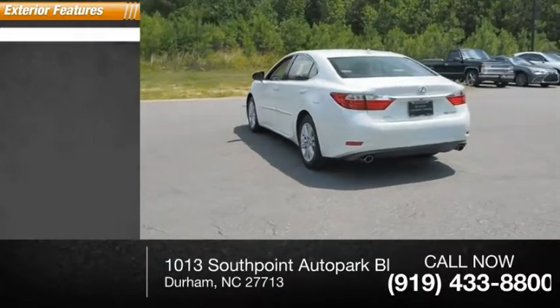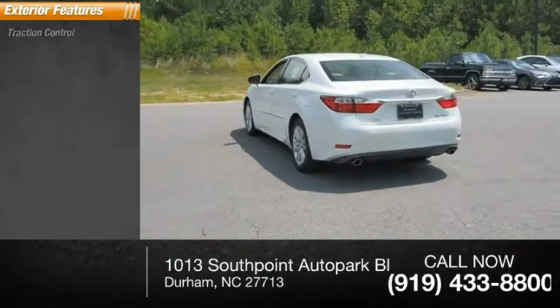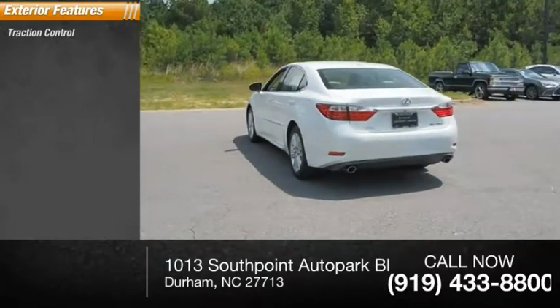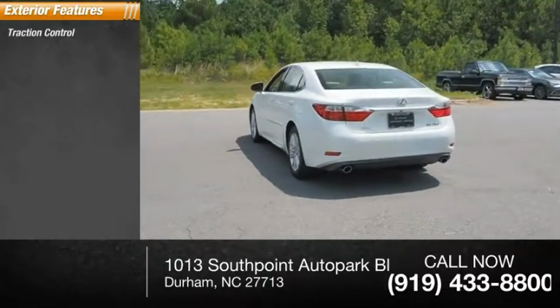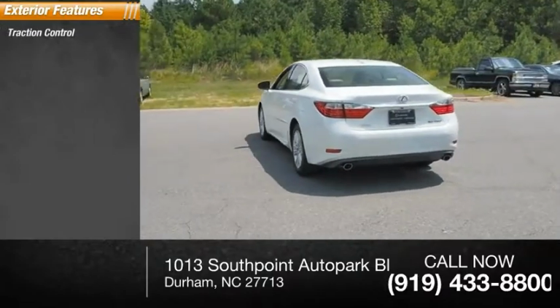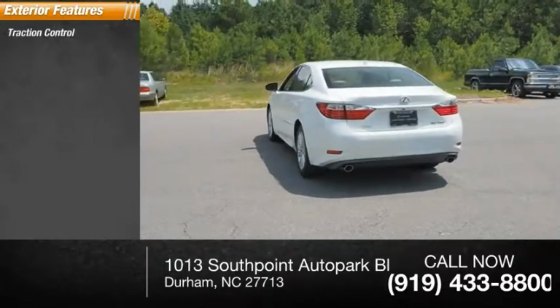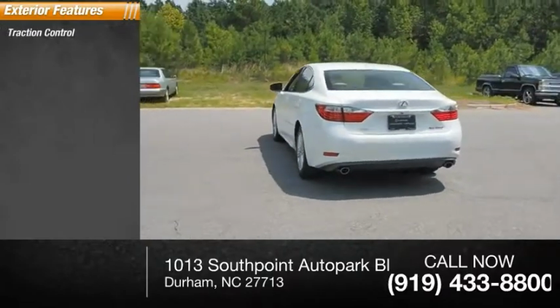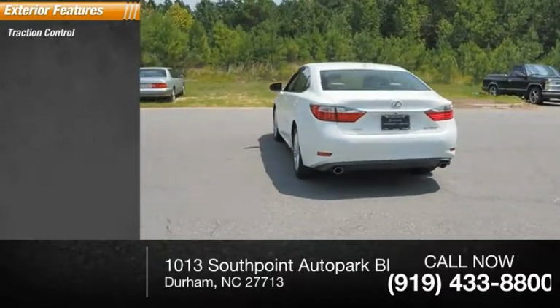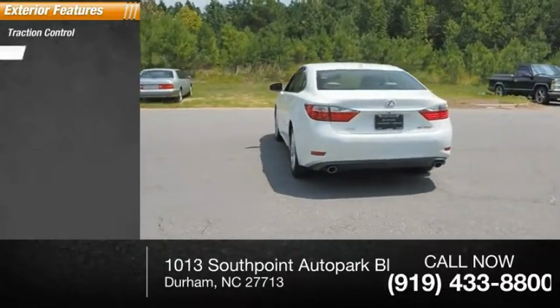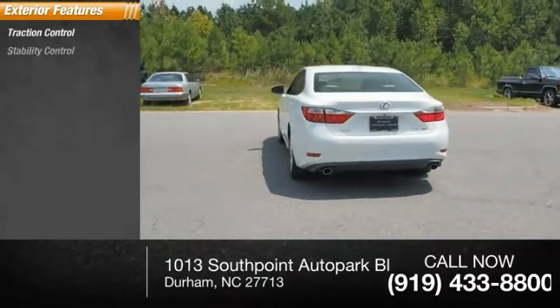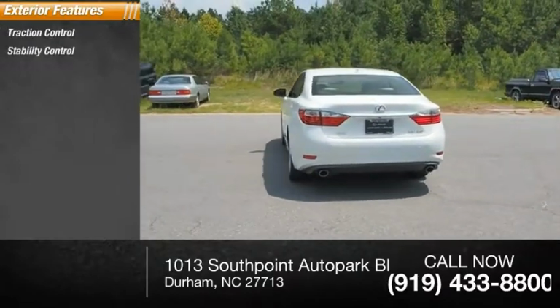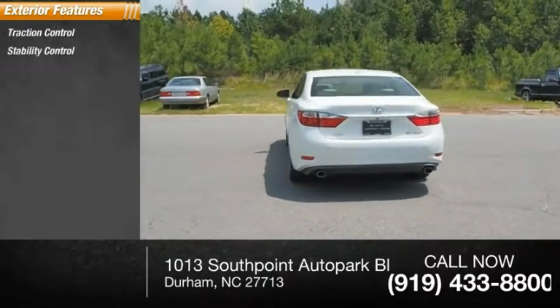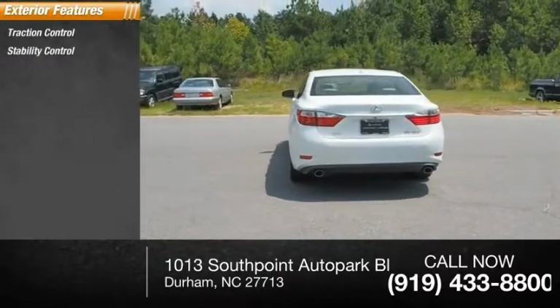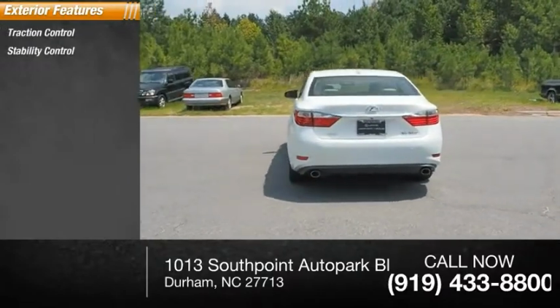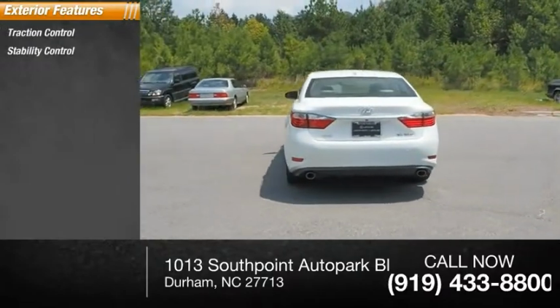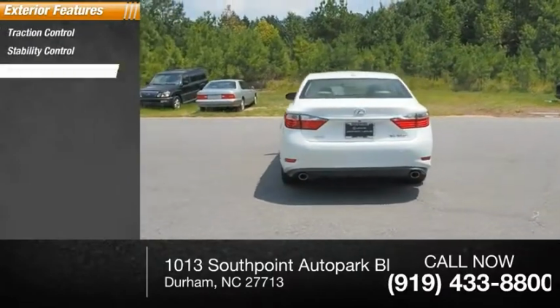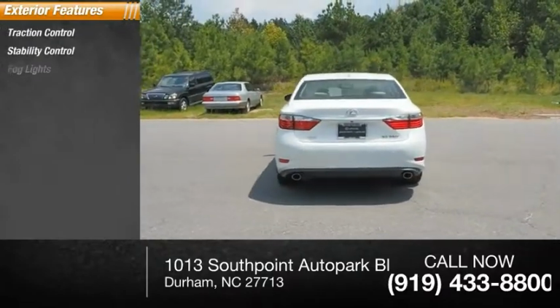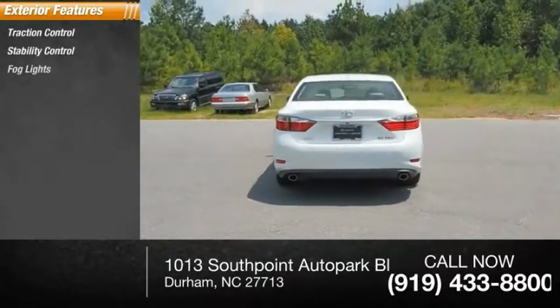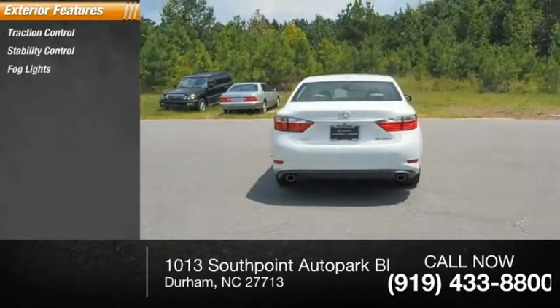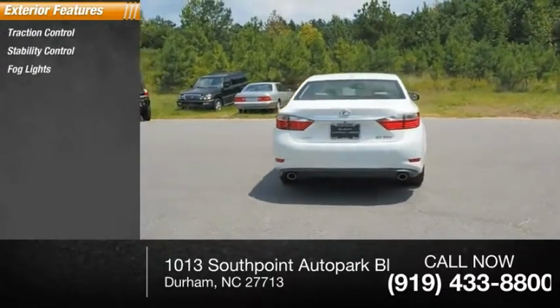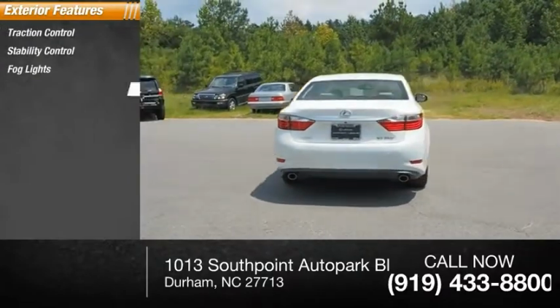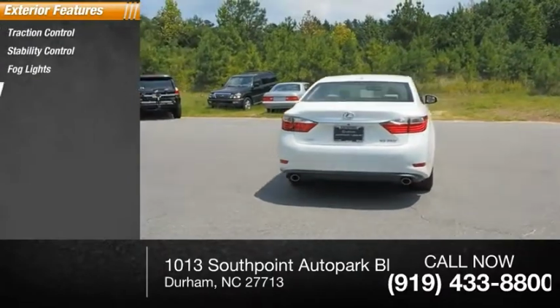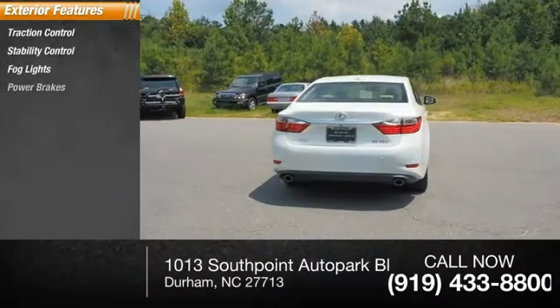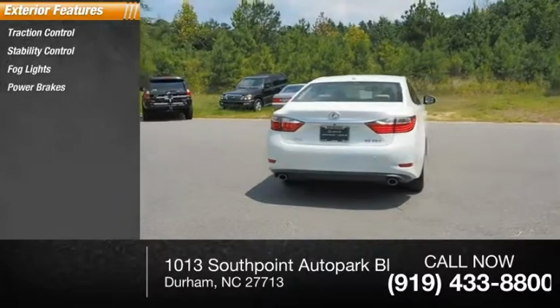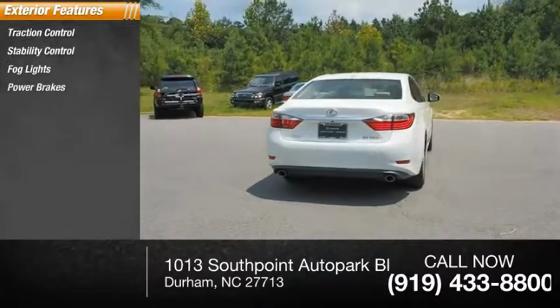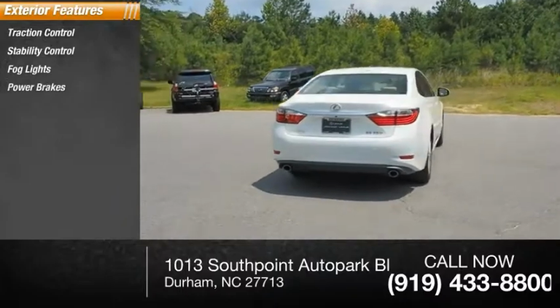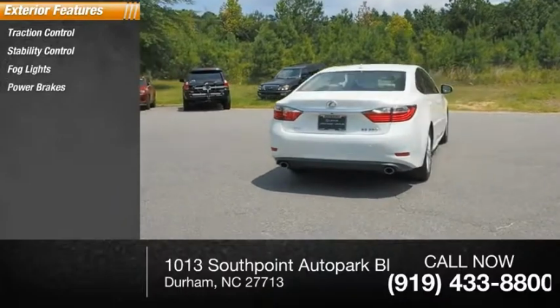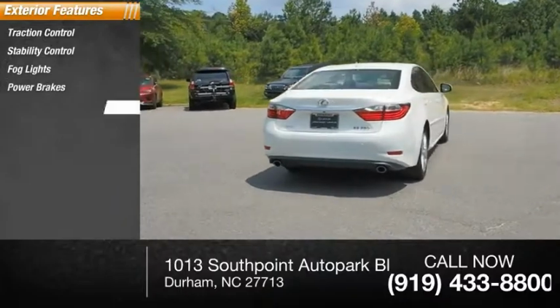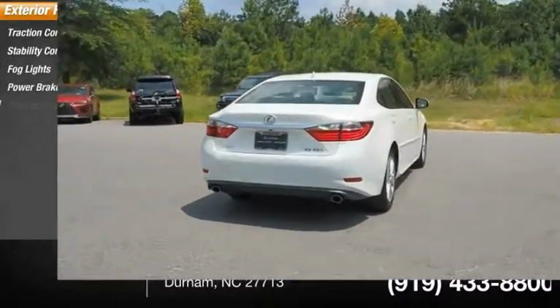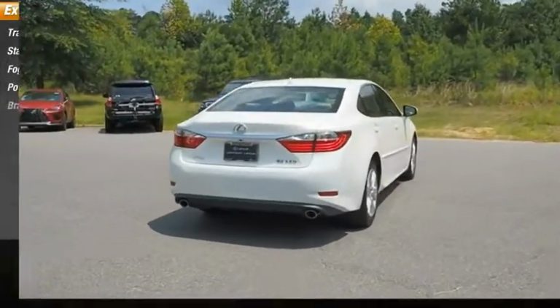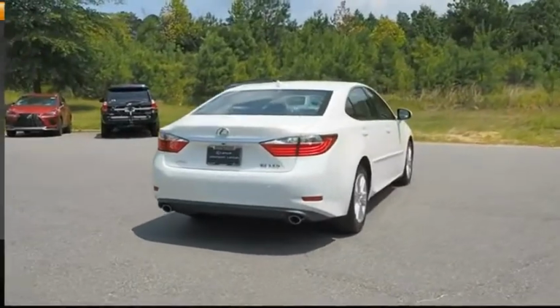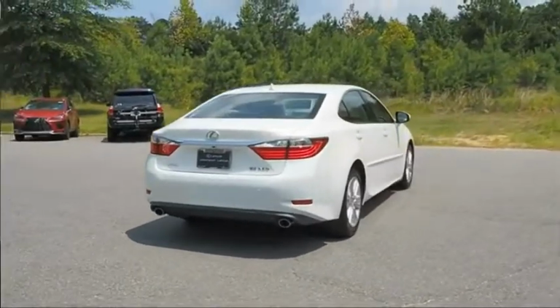Traction control, stability control, fog lights, power brakes, braking assist.